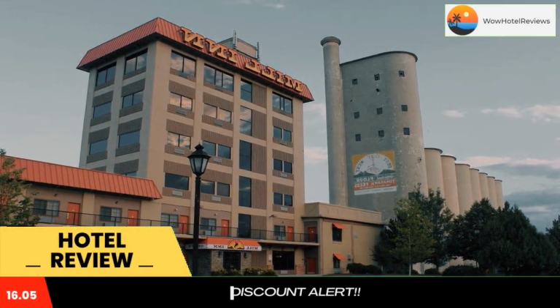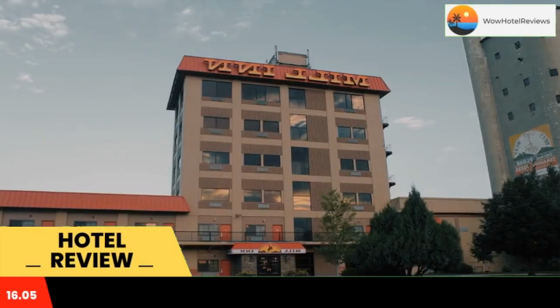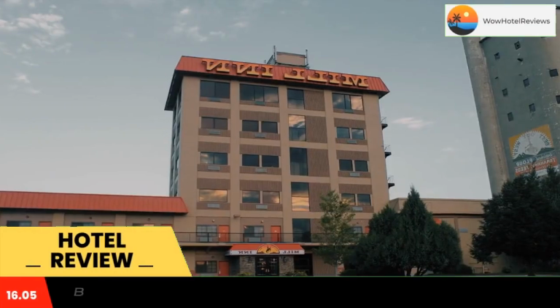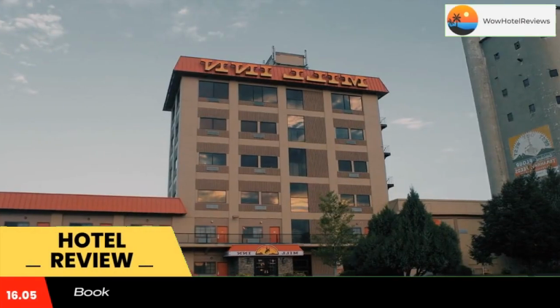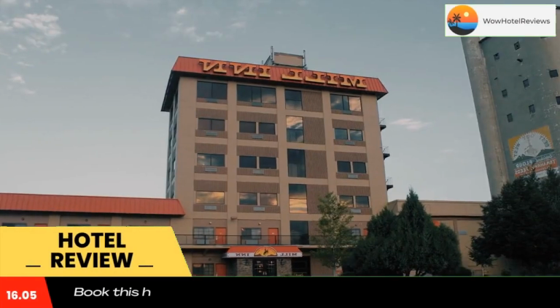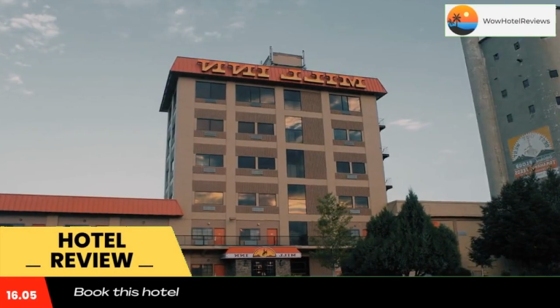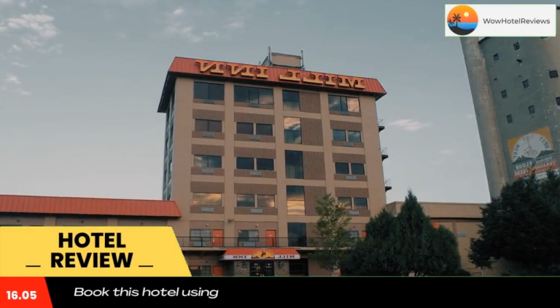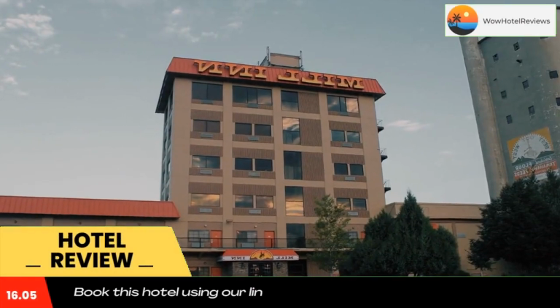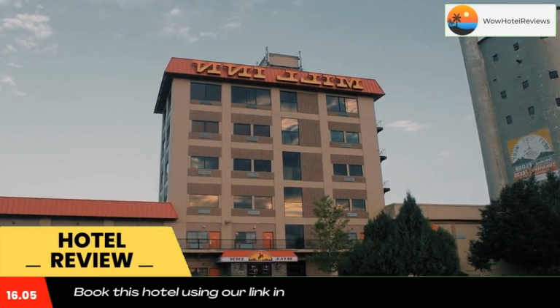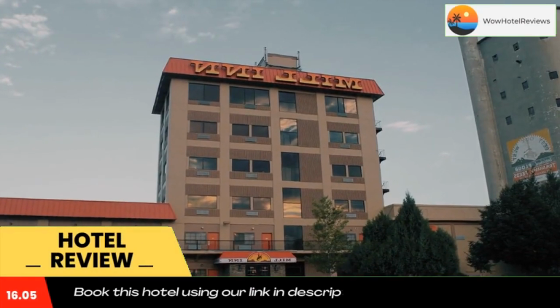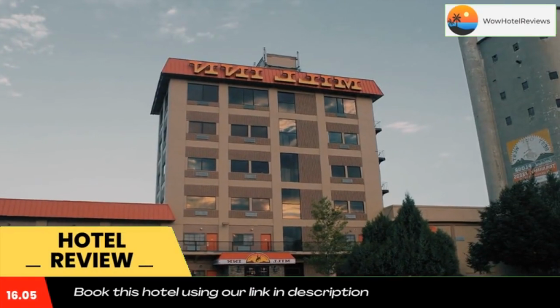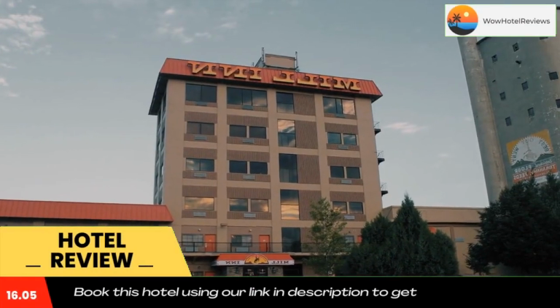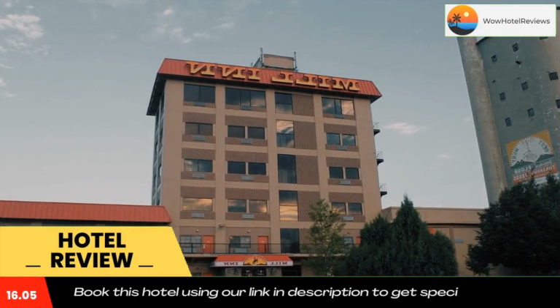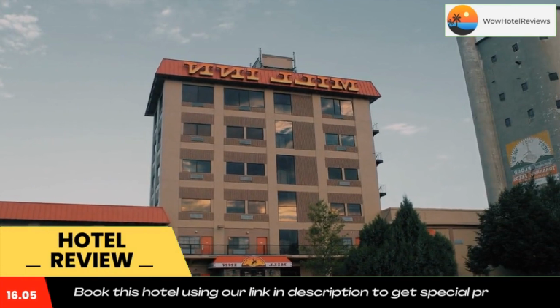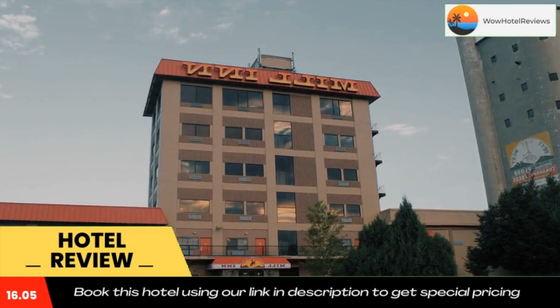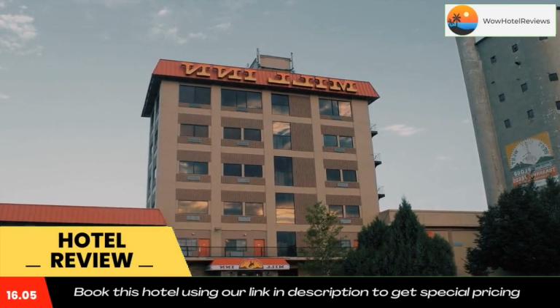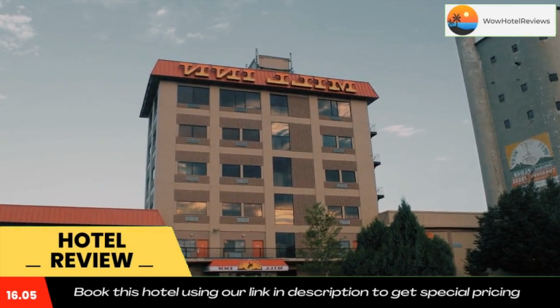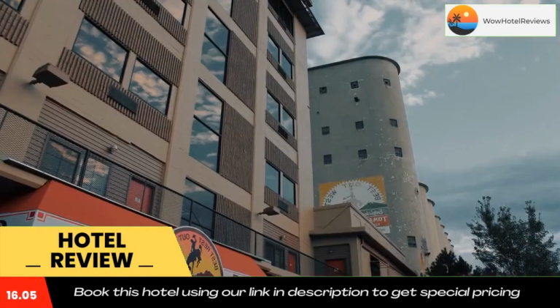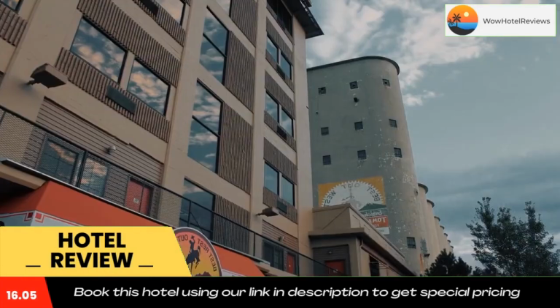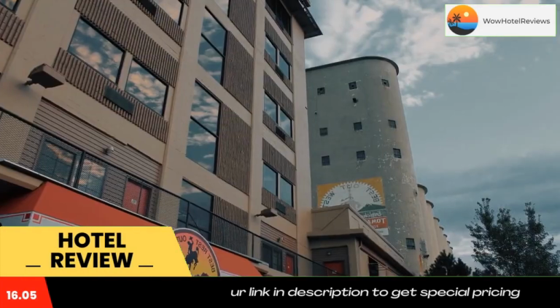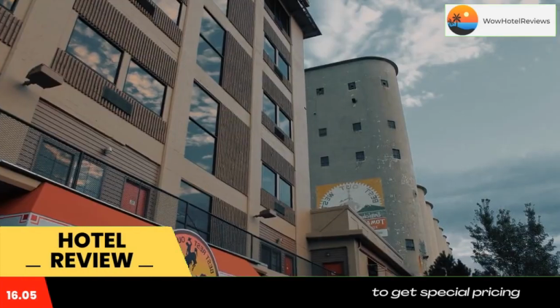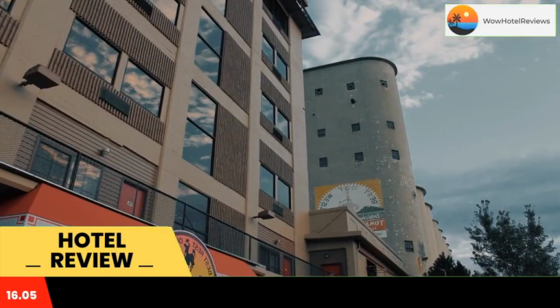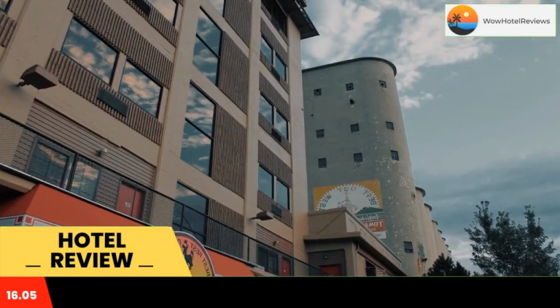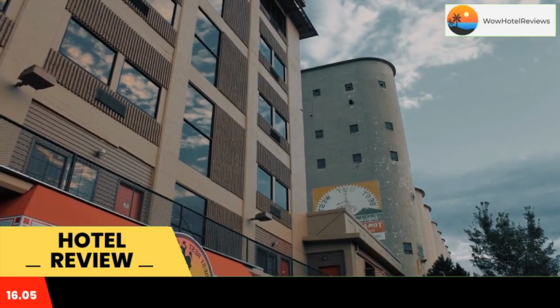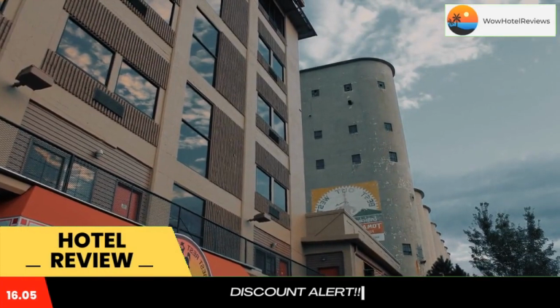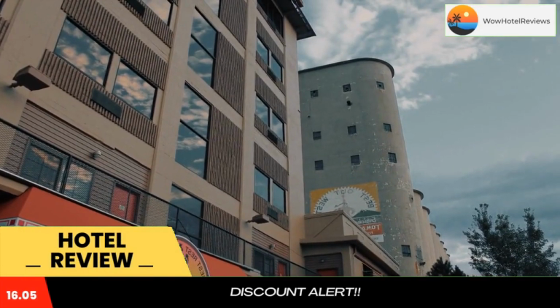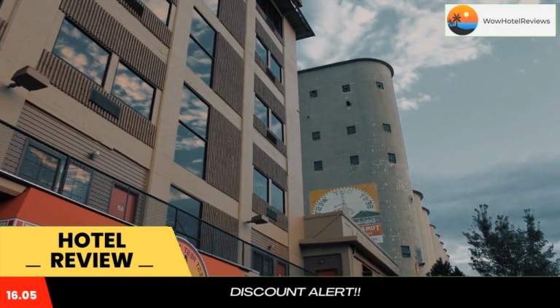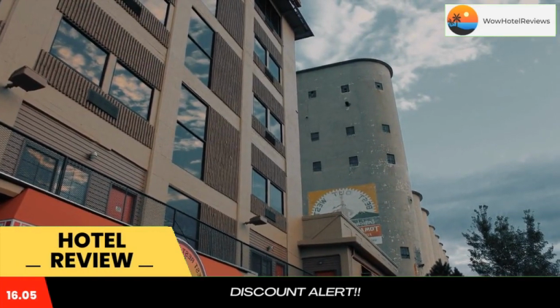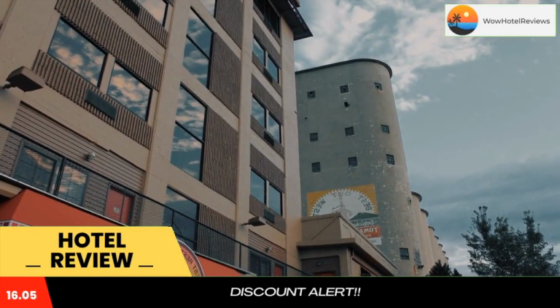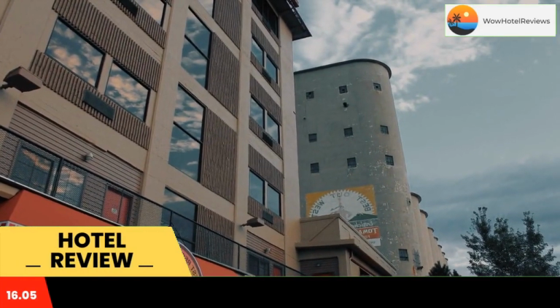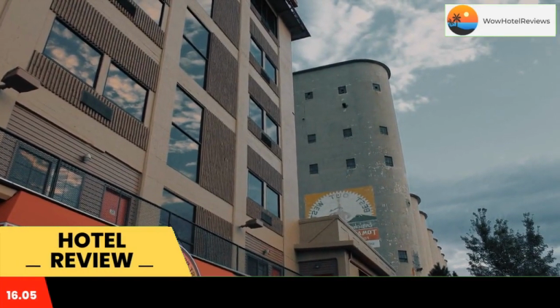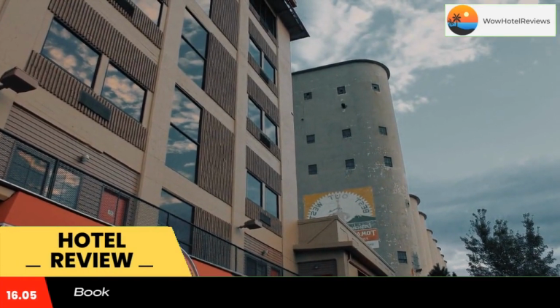Mill Inn is located in the foothills of the Big Horn Mountains in Sheridan, Wyoming. This hotel features a fitness center.